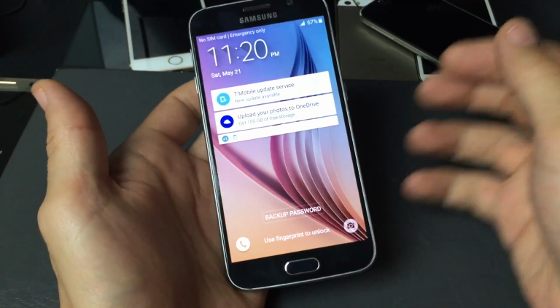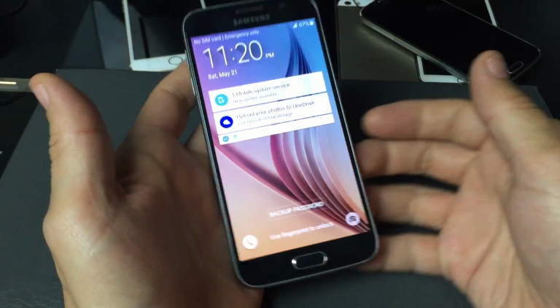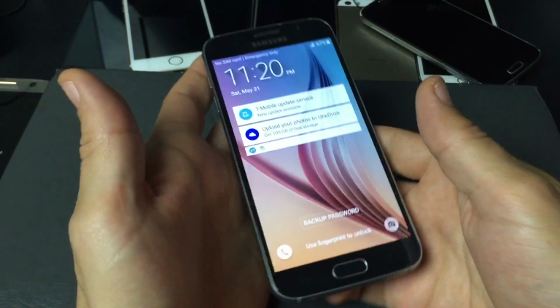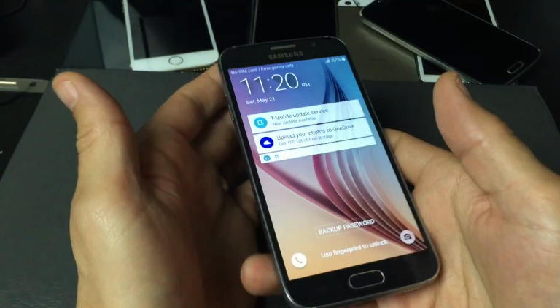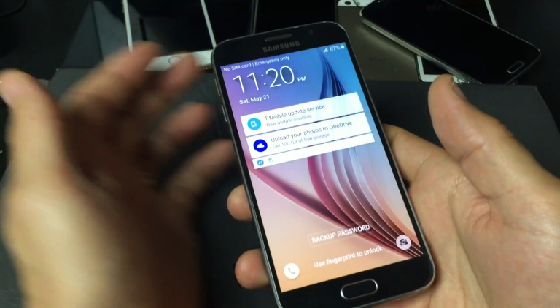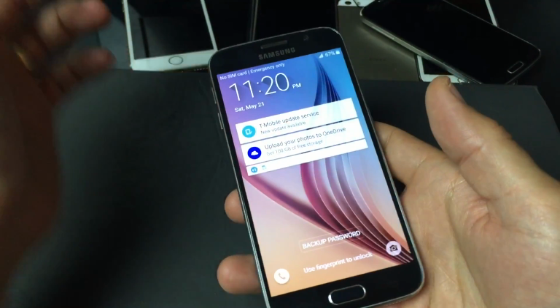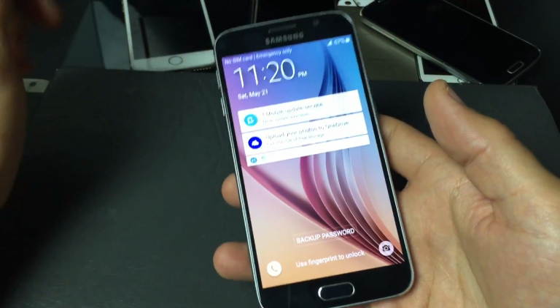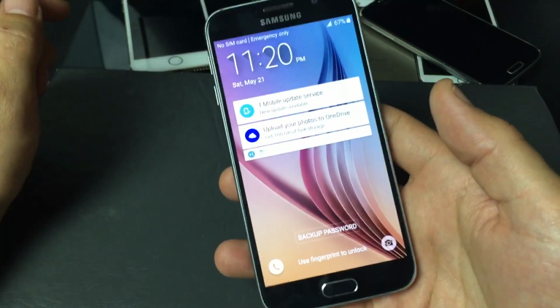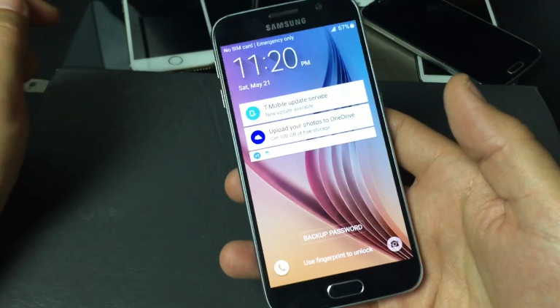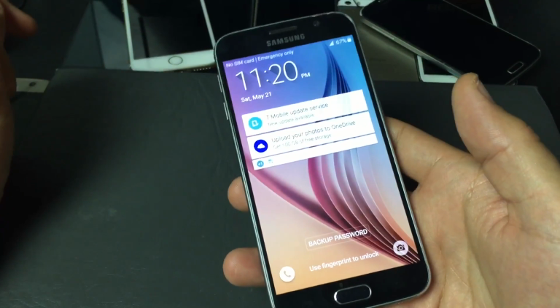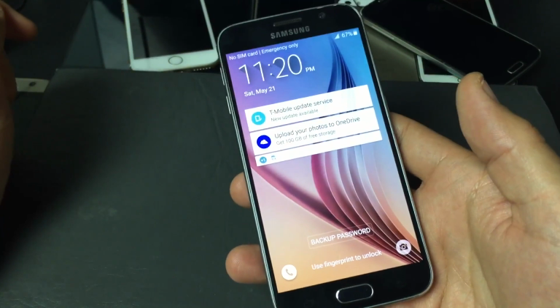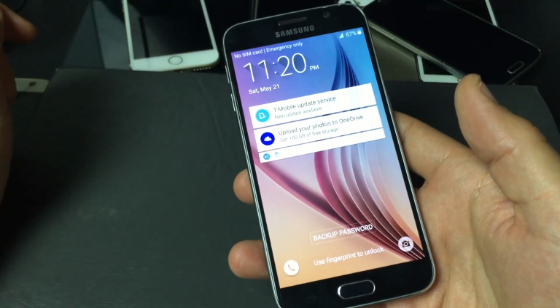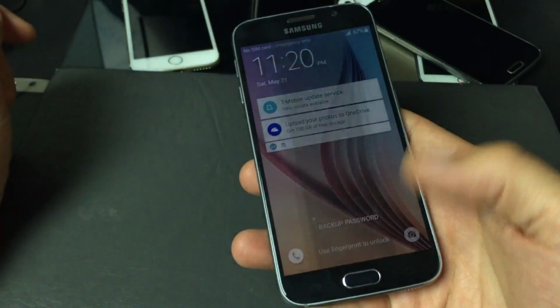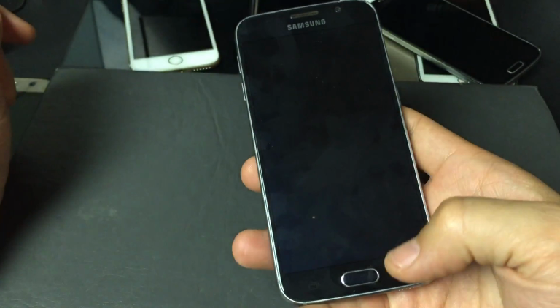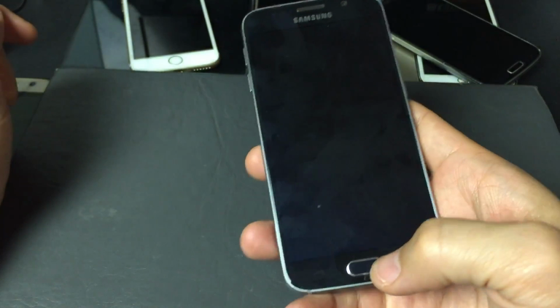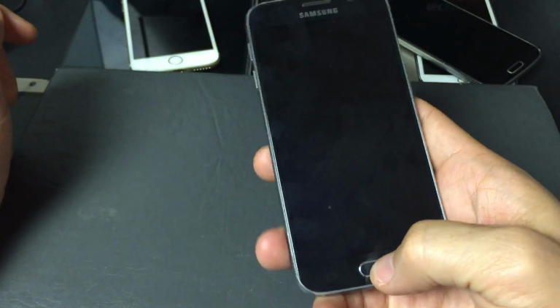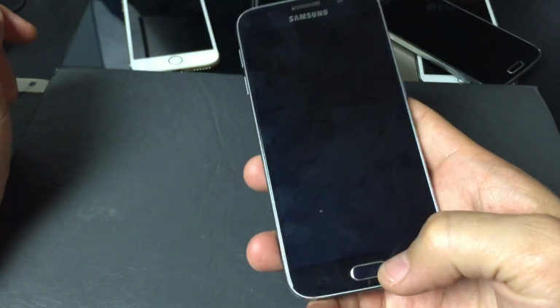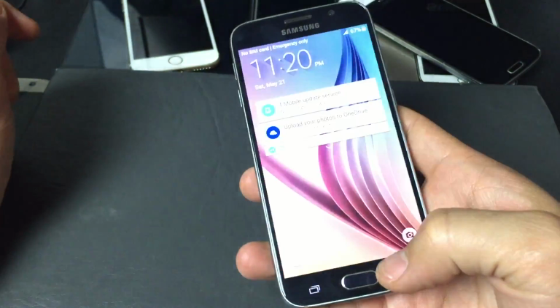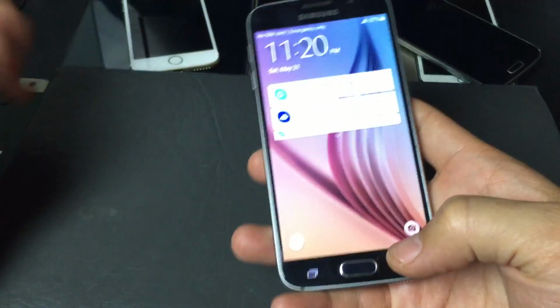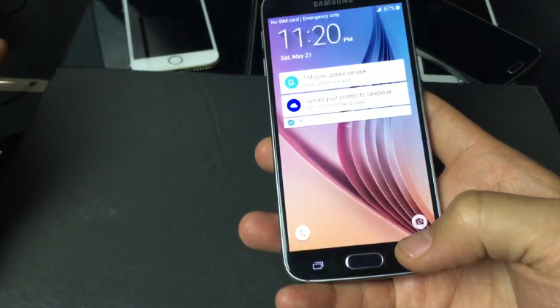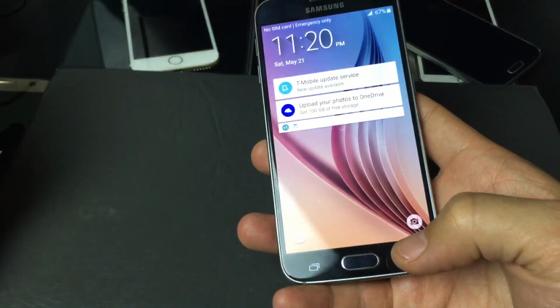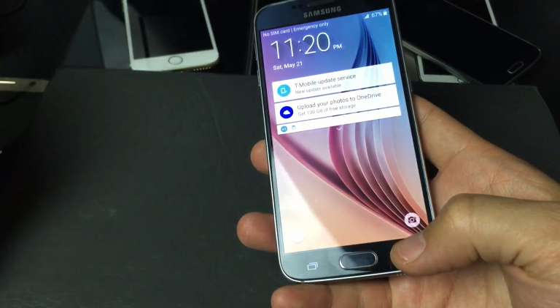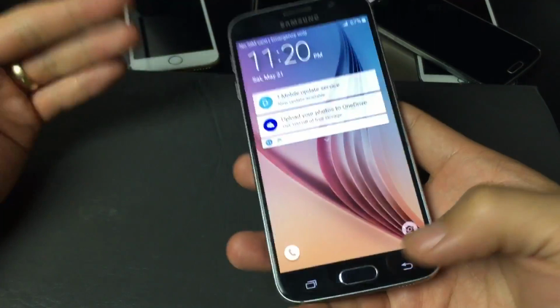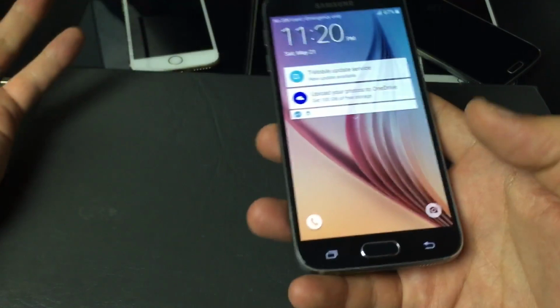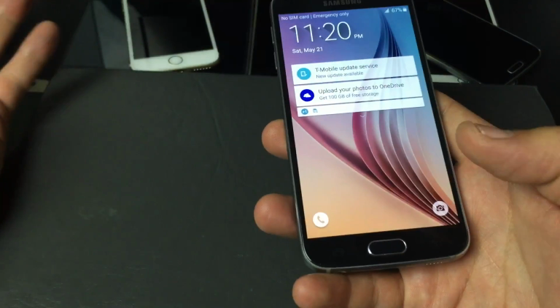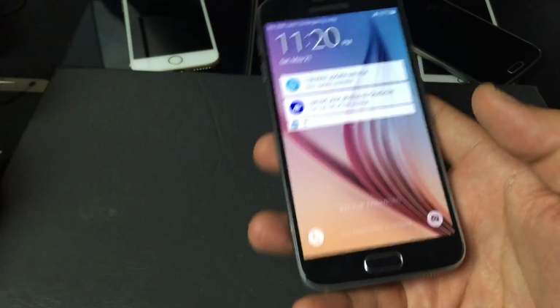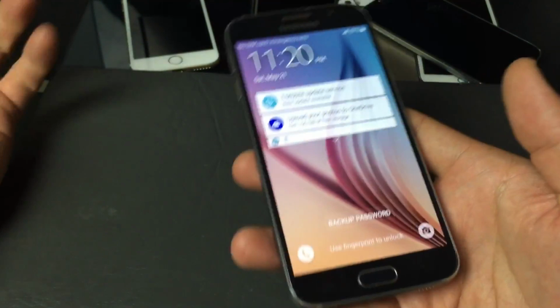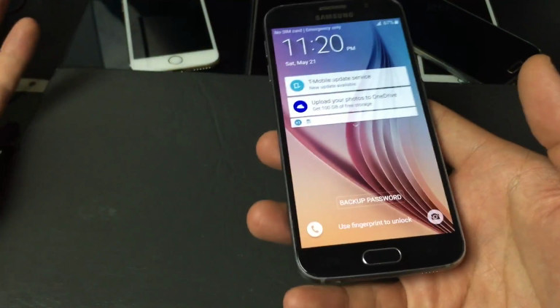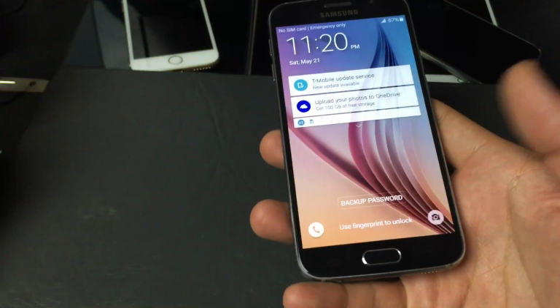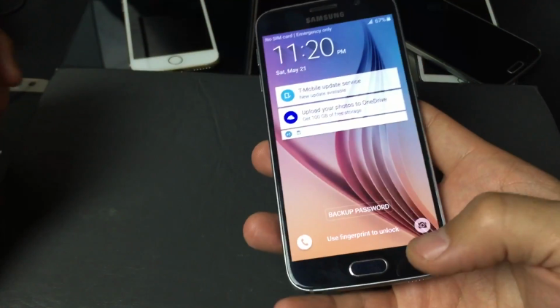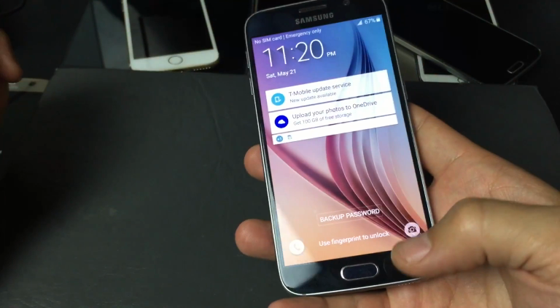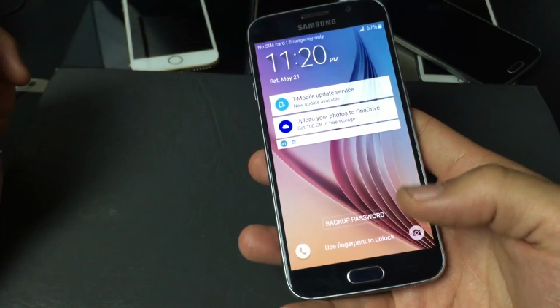So I have a Samsung Galaxy S6 here, and you want to delete, remove, or change your fingerprint. It's very simple.